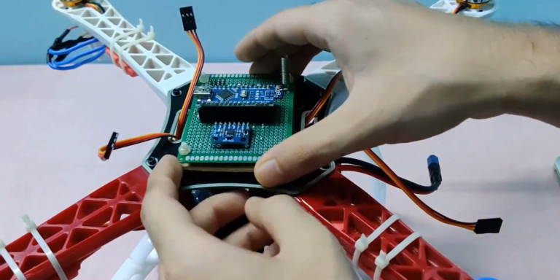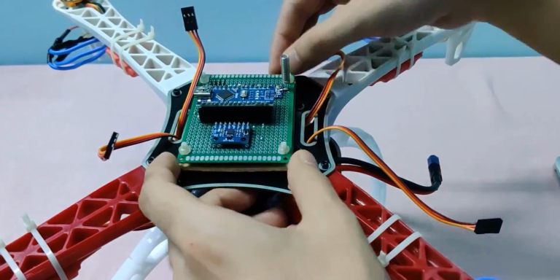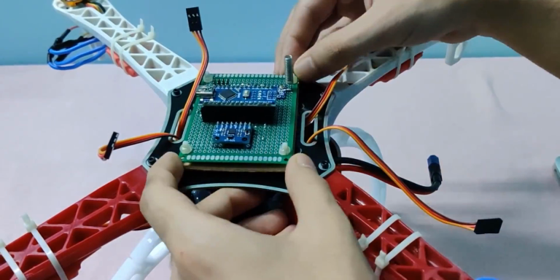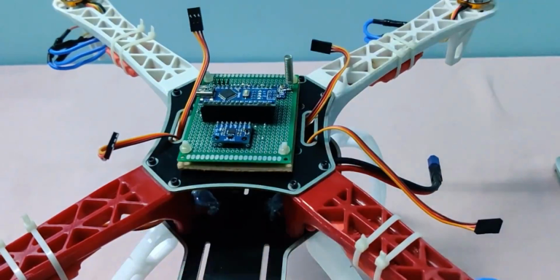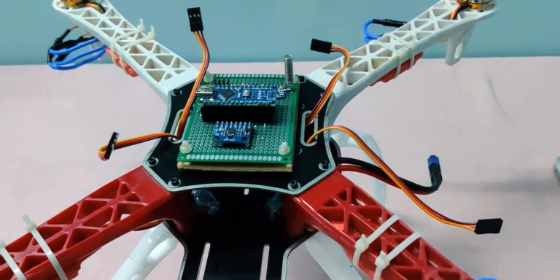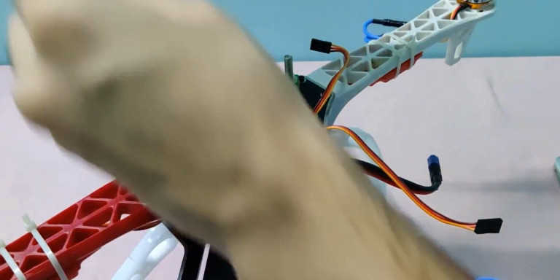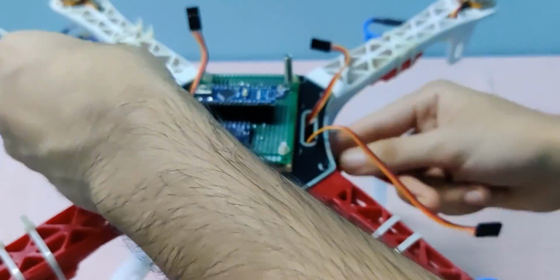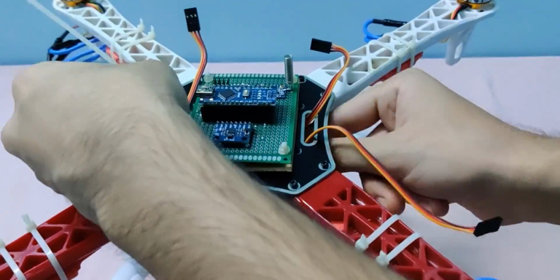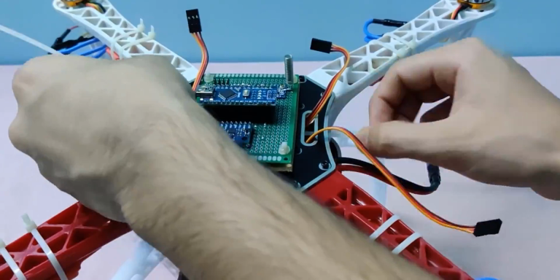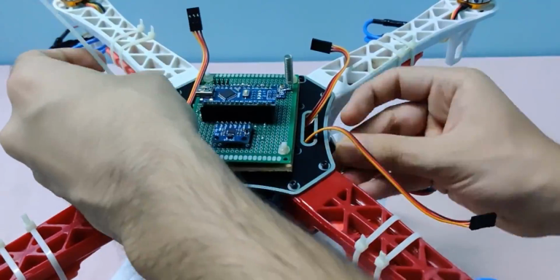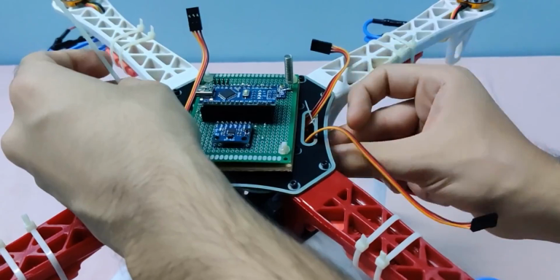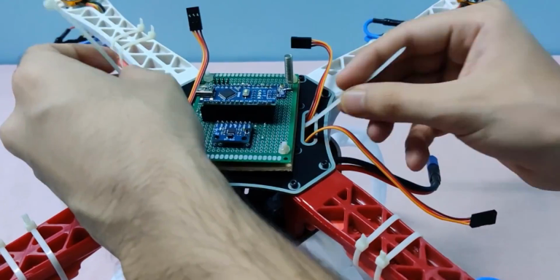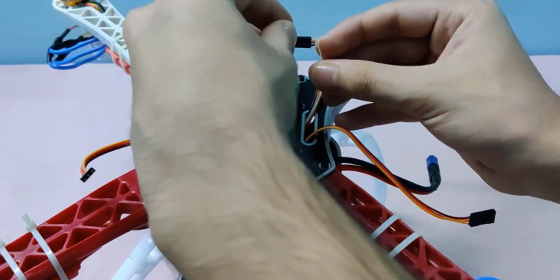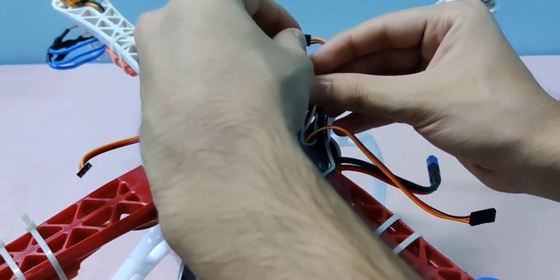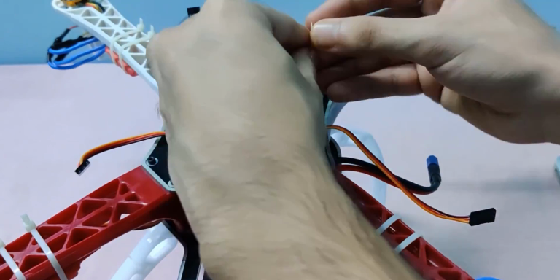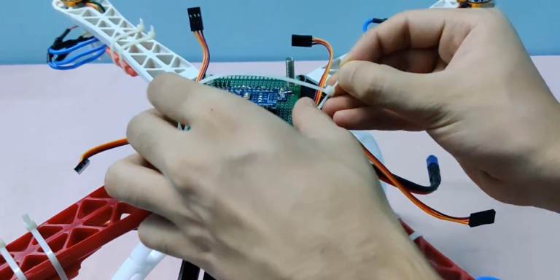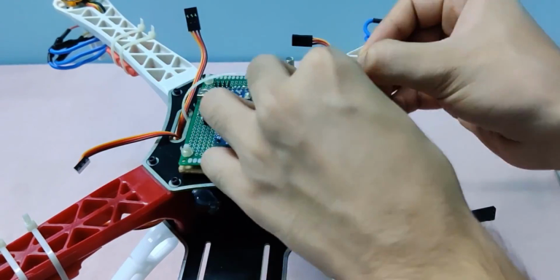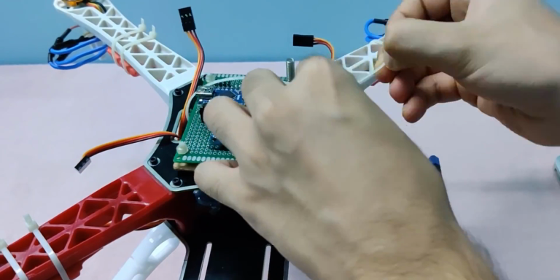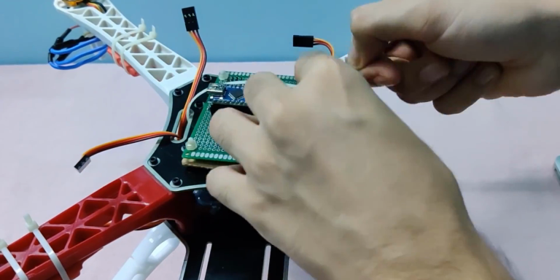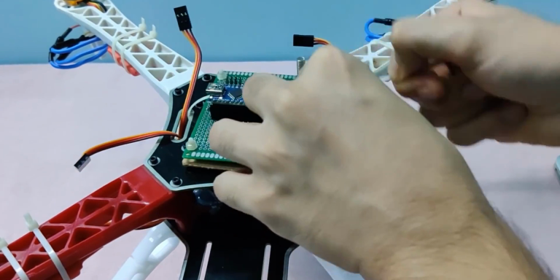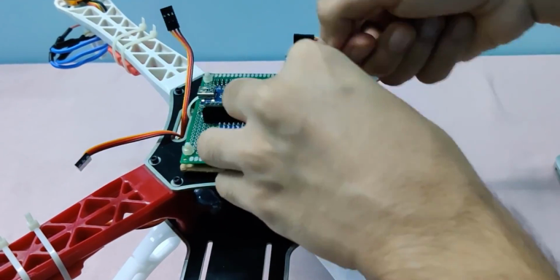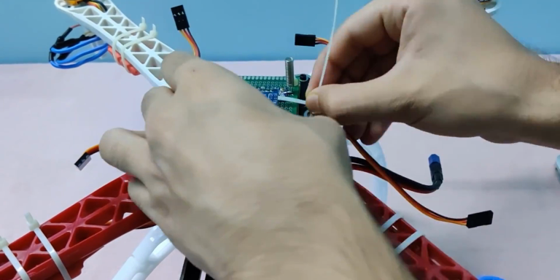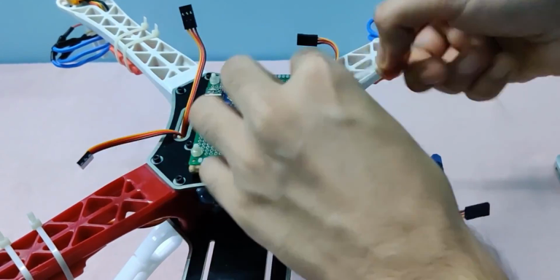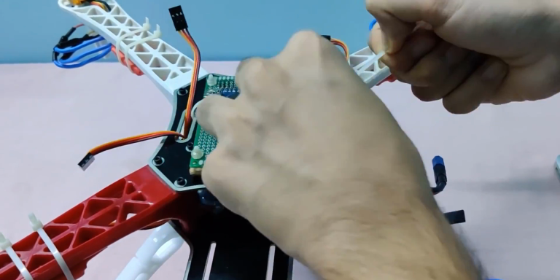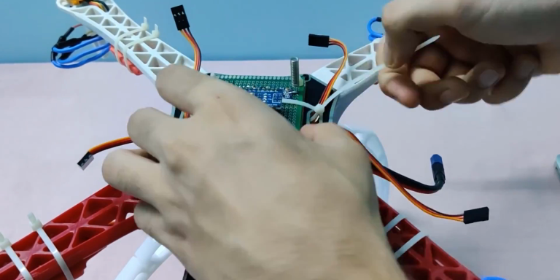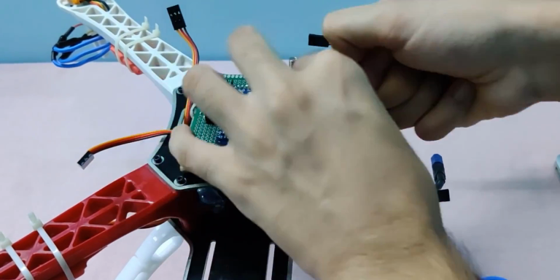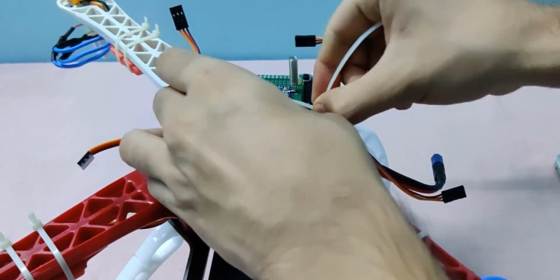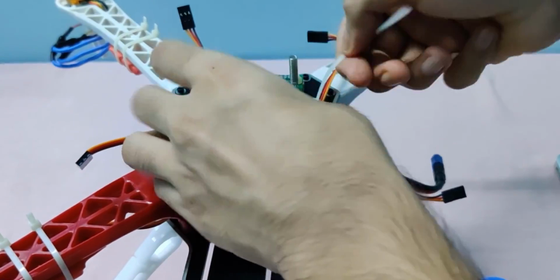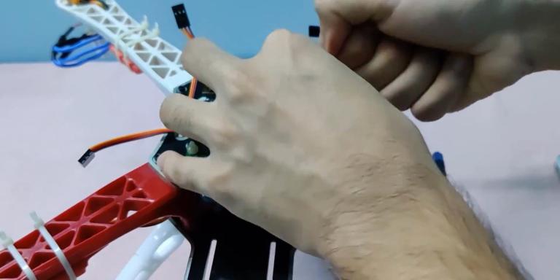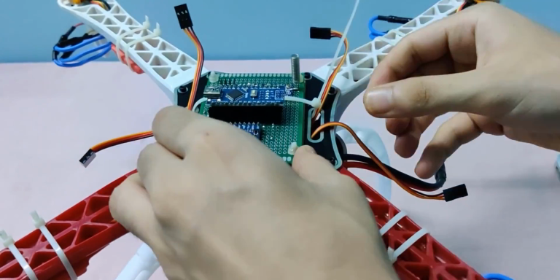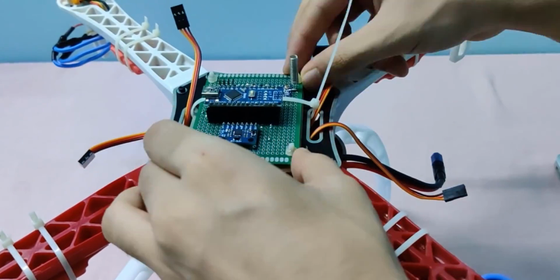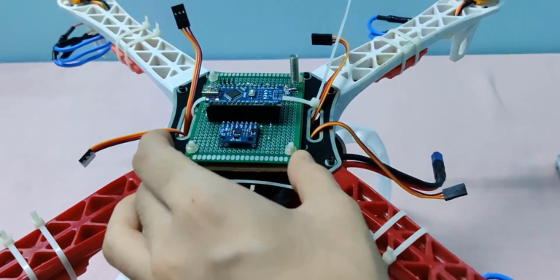At this point, don't worry about the motor spin directions — we'll fix that while configuring the drone's parameters.